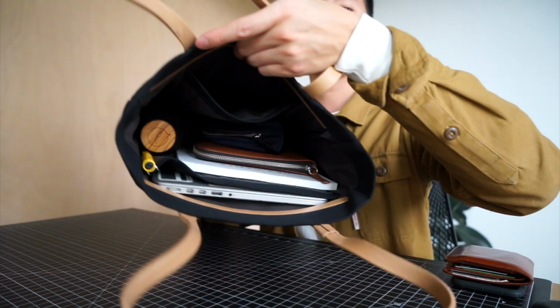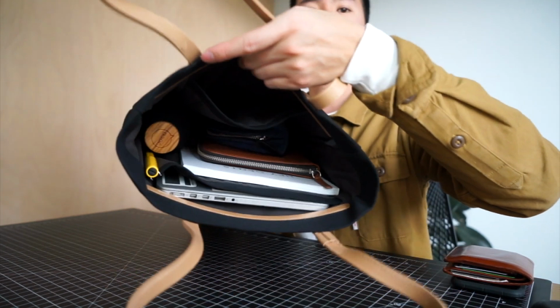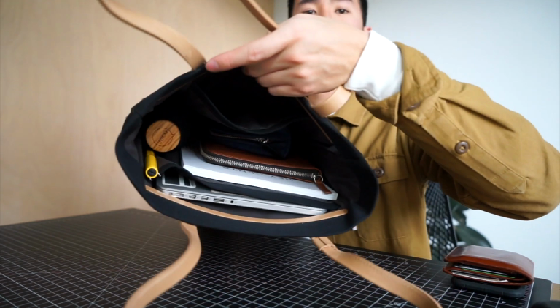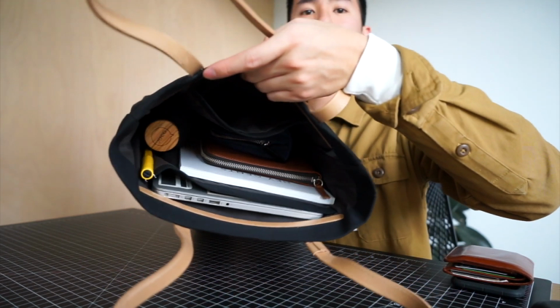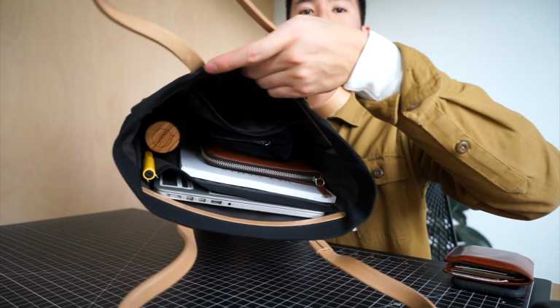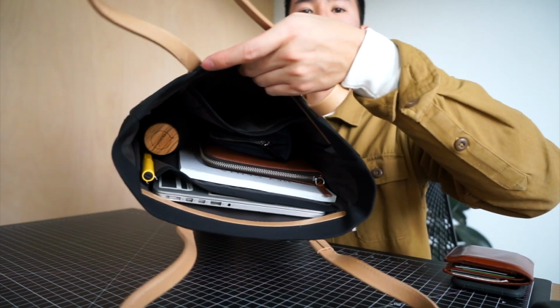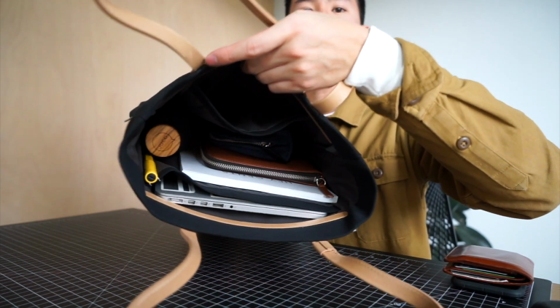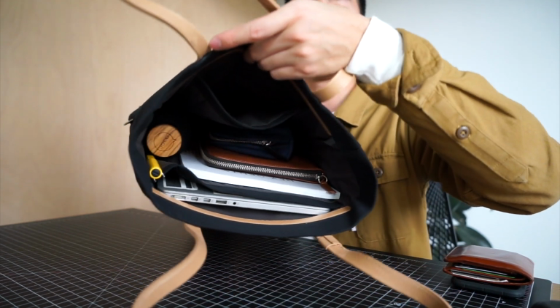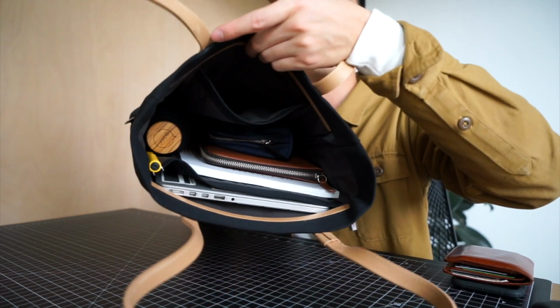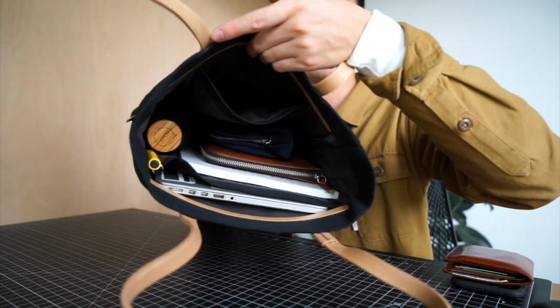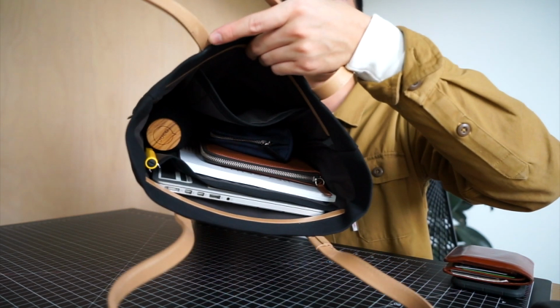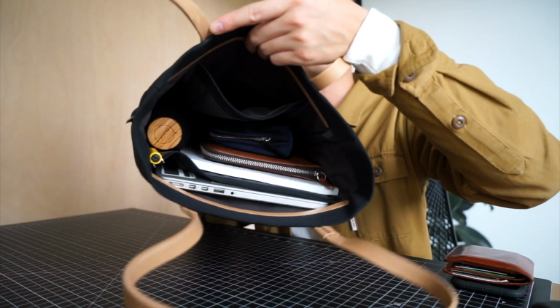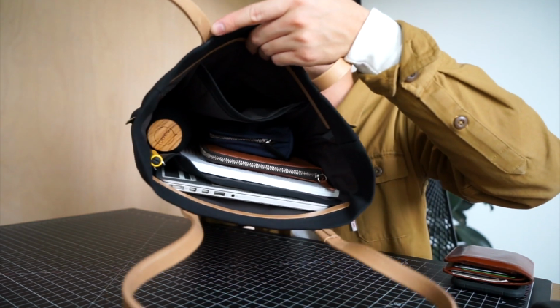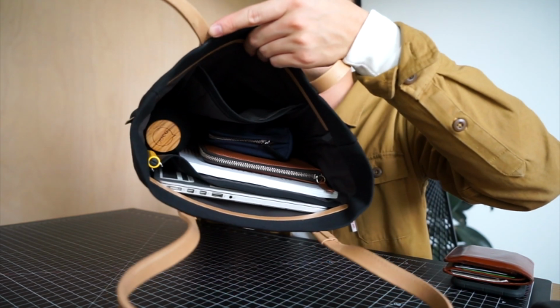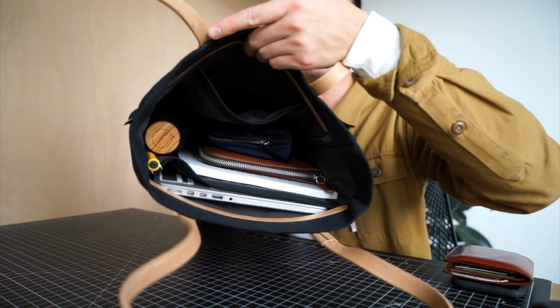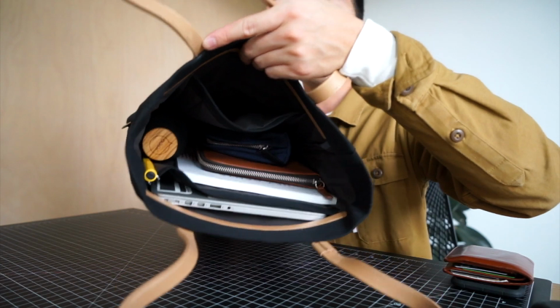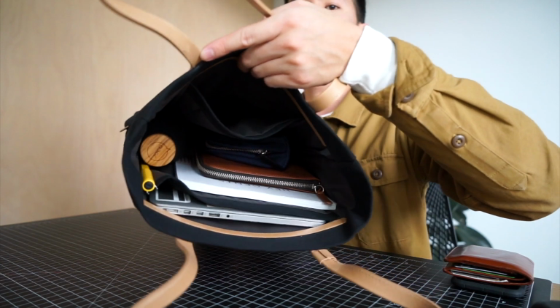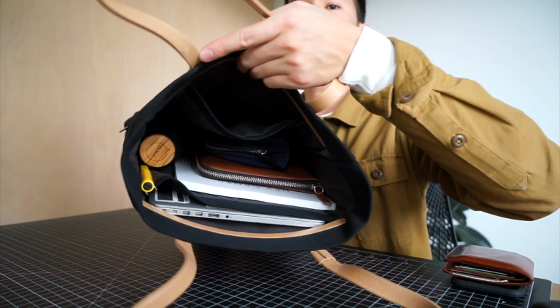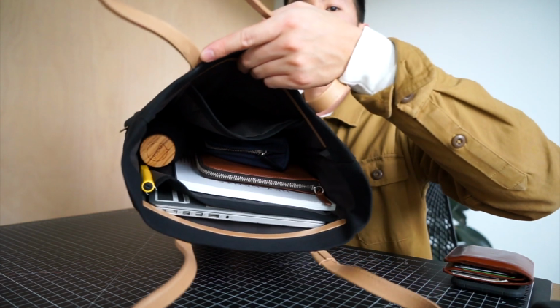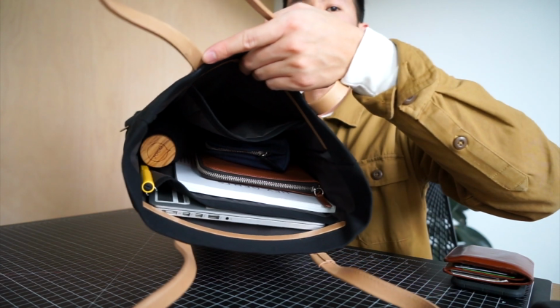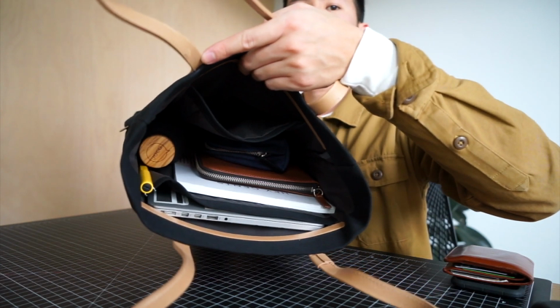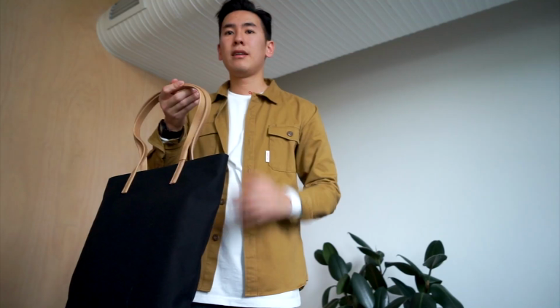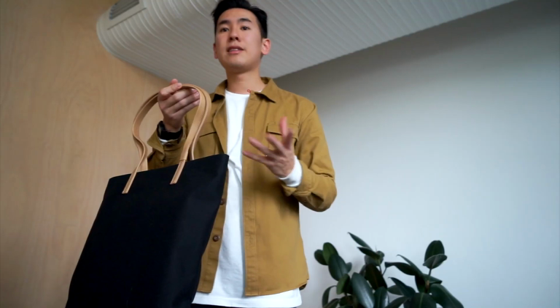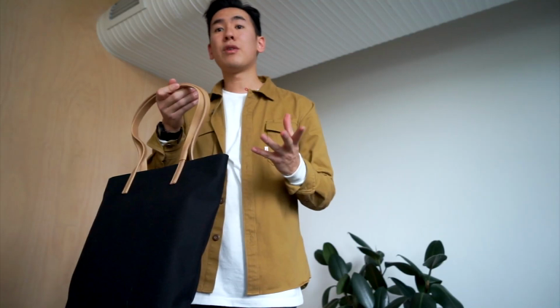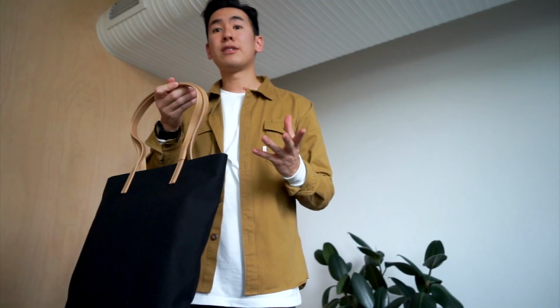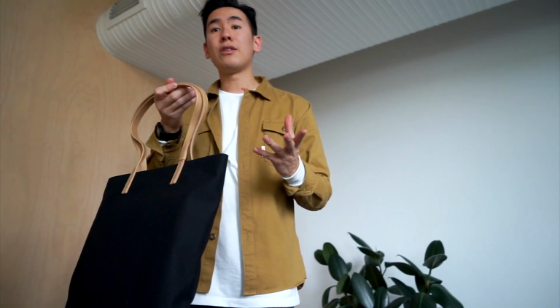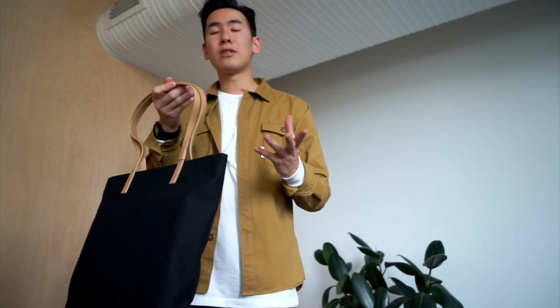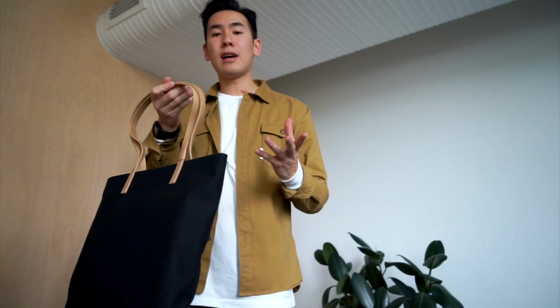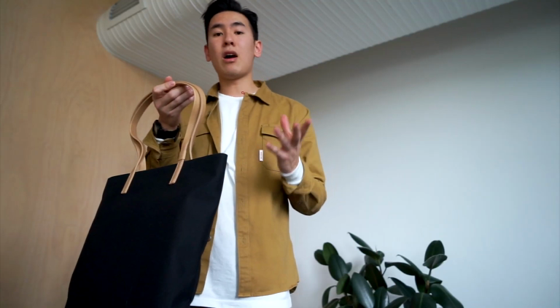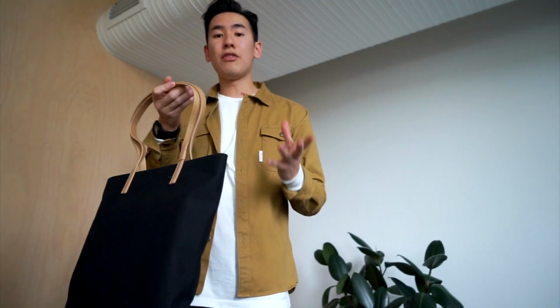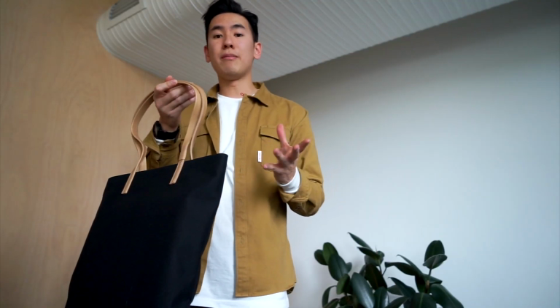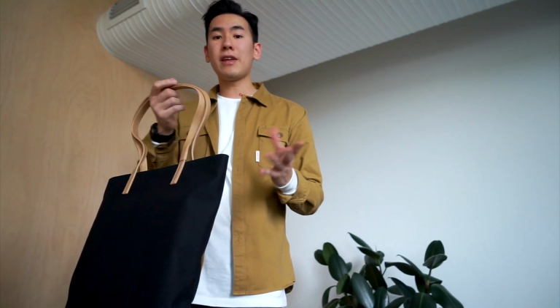The rest of the cargo space is for whatever you want to put in there, however you want to fit it. This is what the tote looks like on the body.